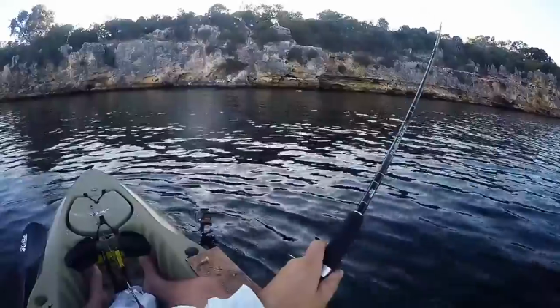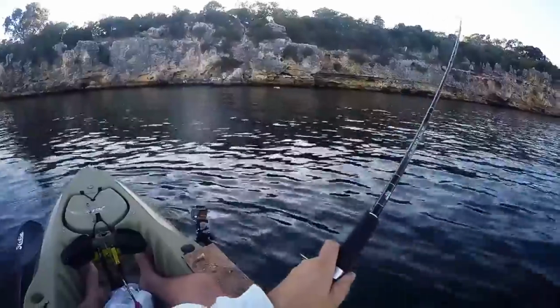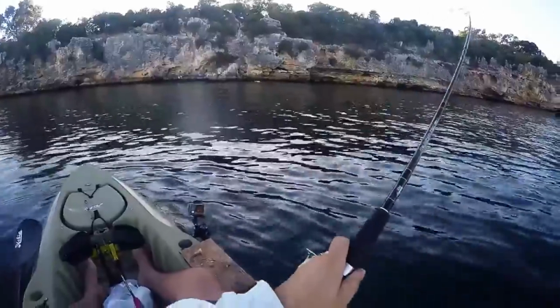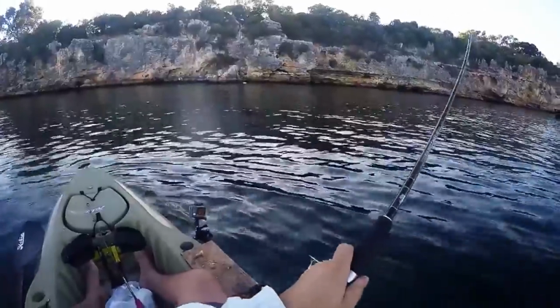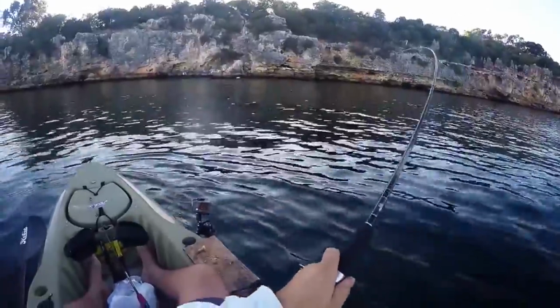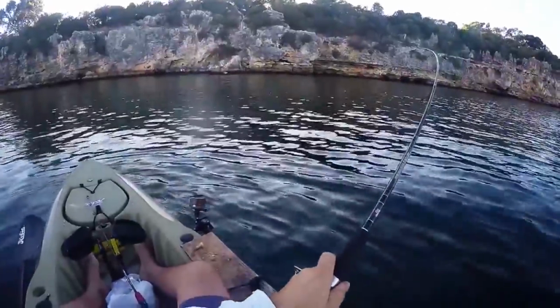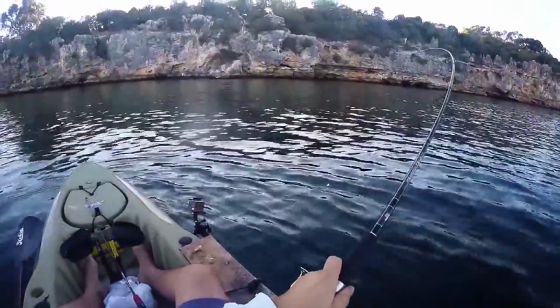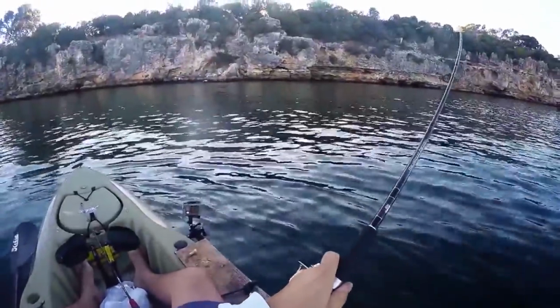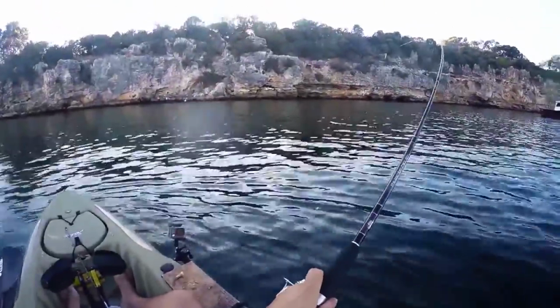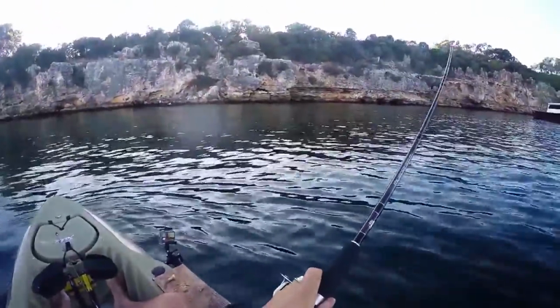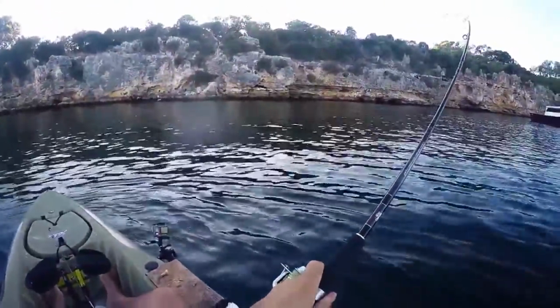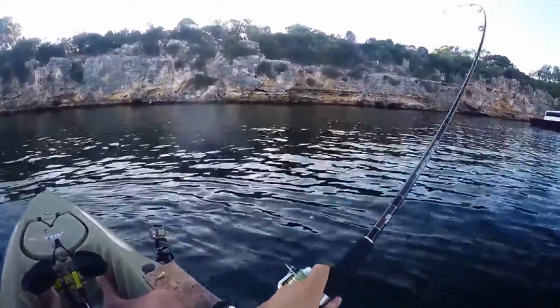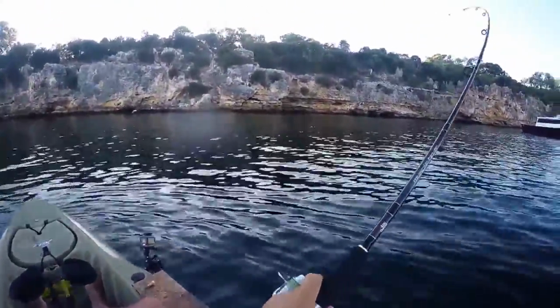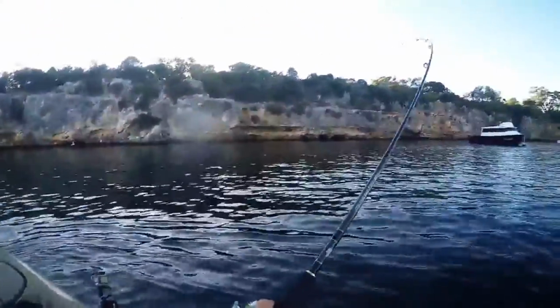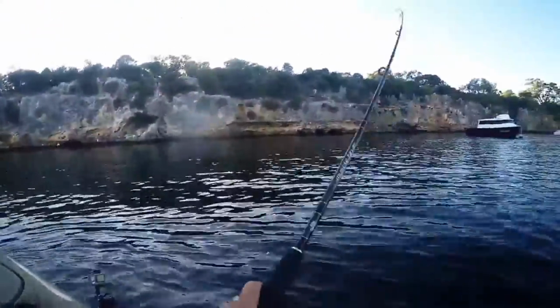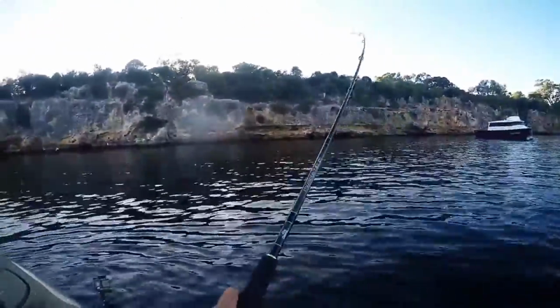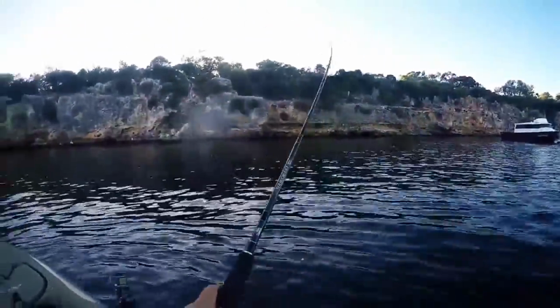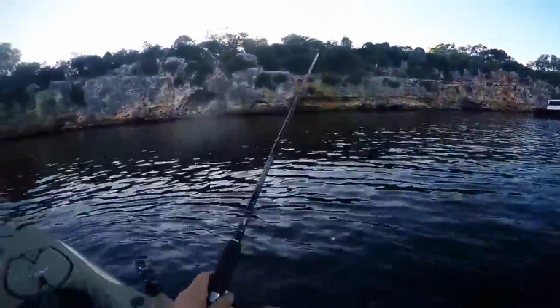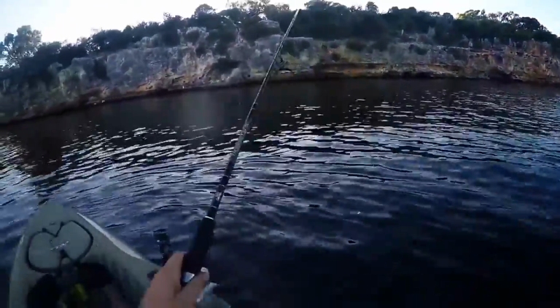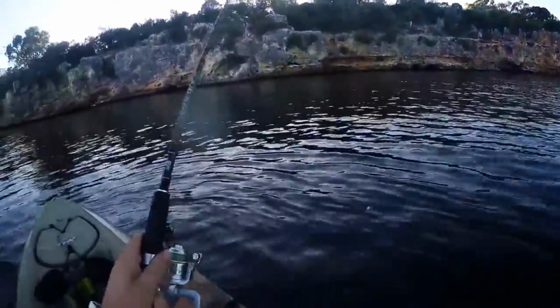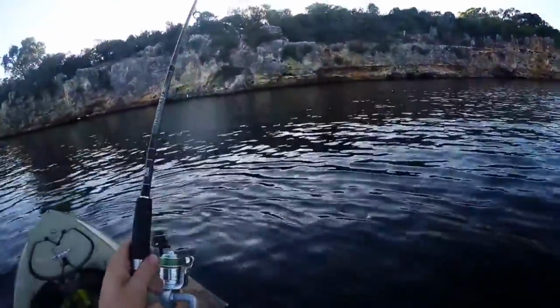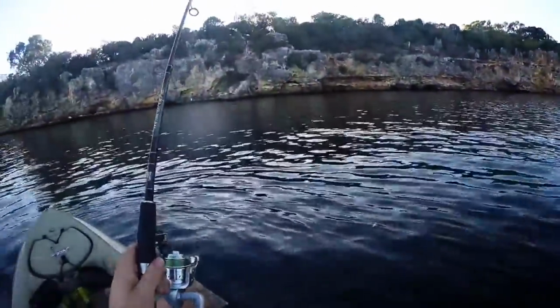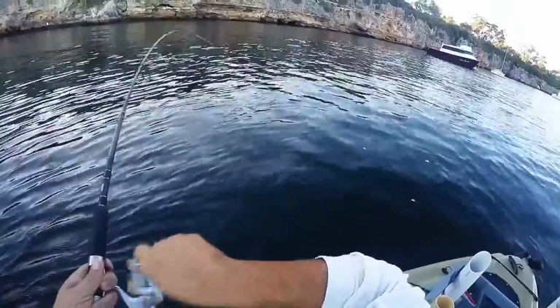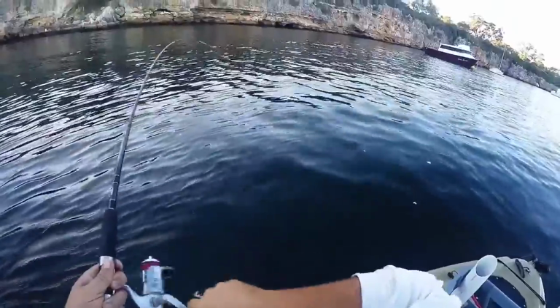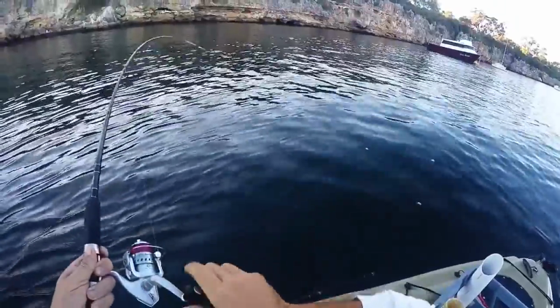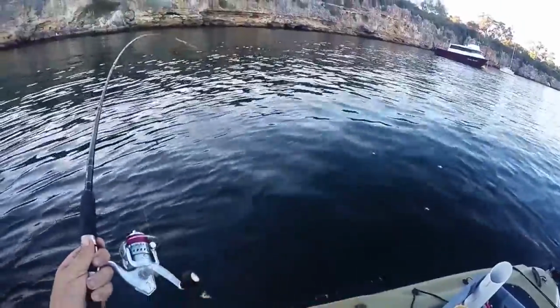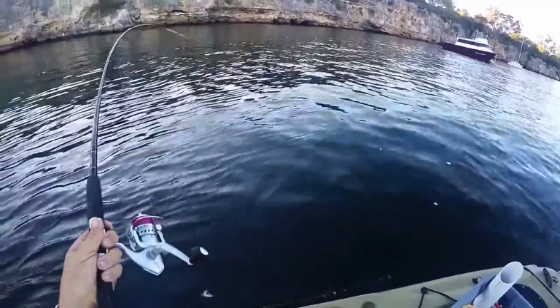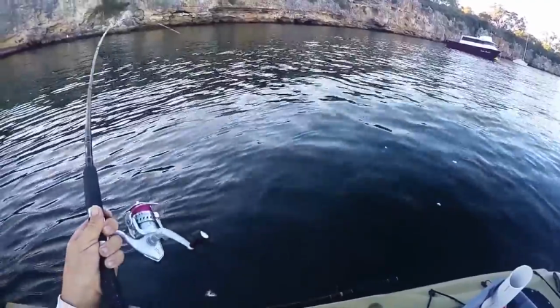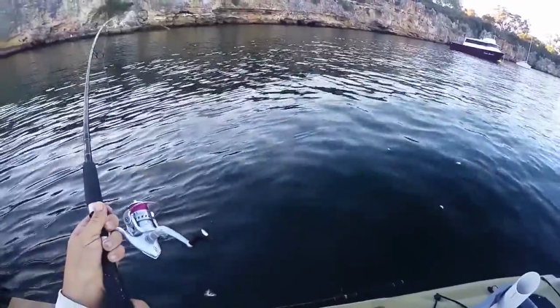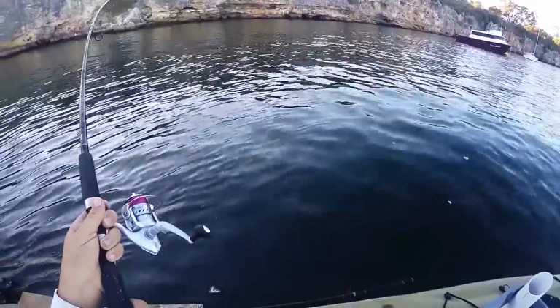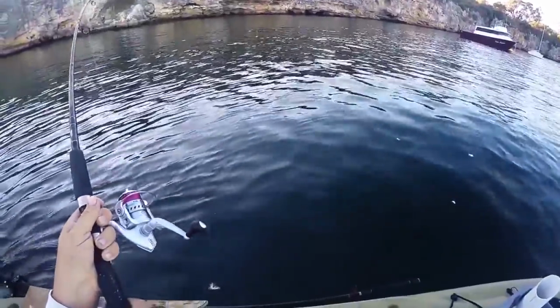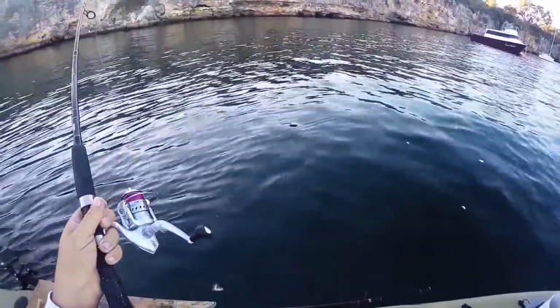I've just flicked the lure out and this guy's going for it. What do we have here?